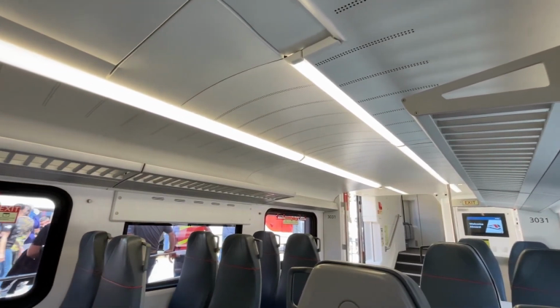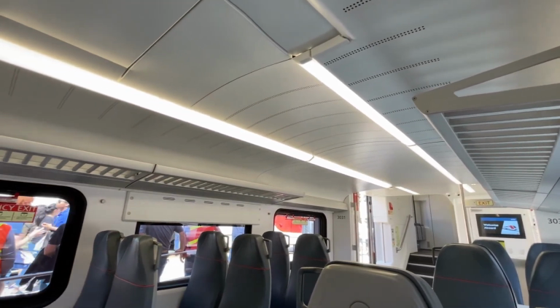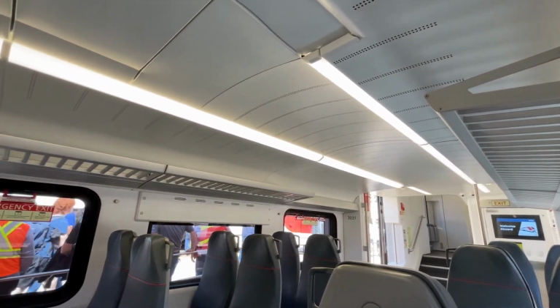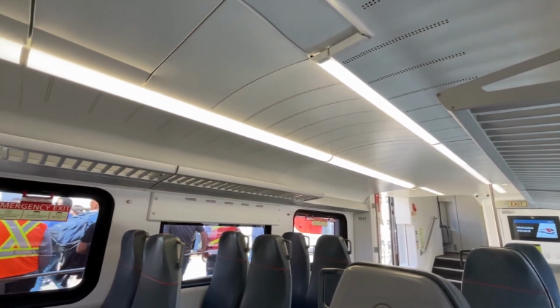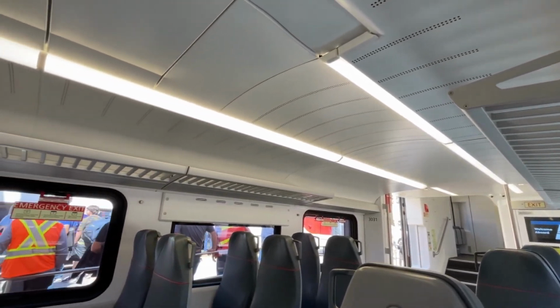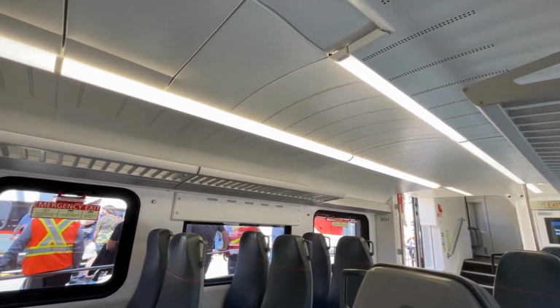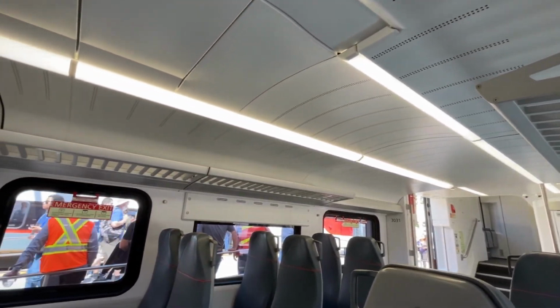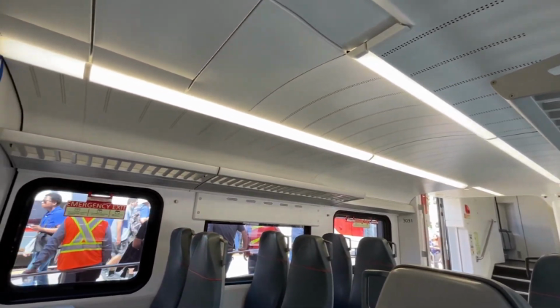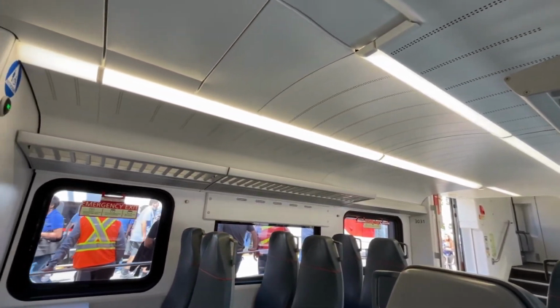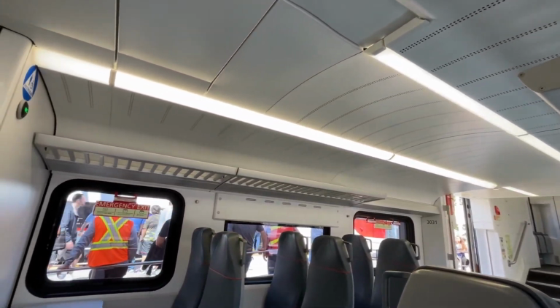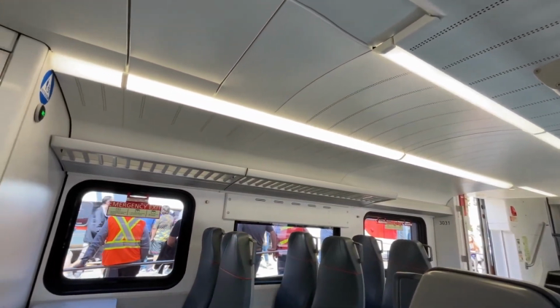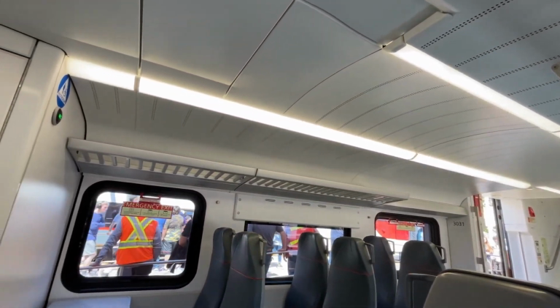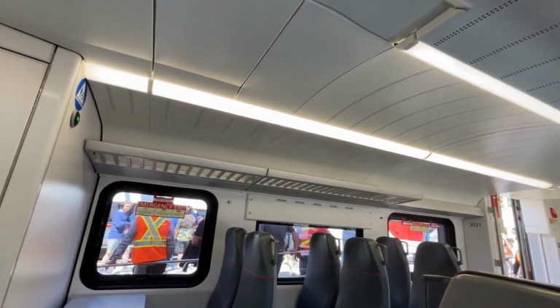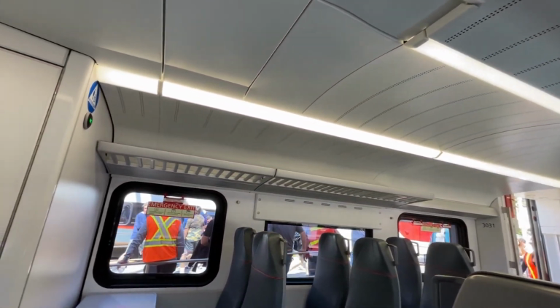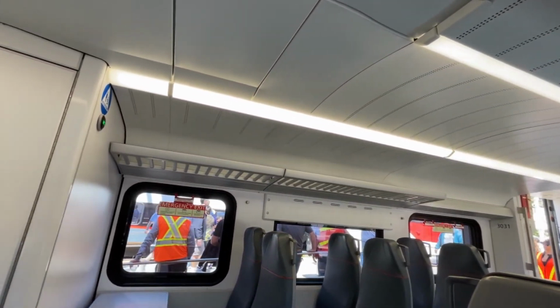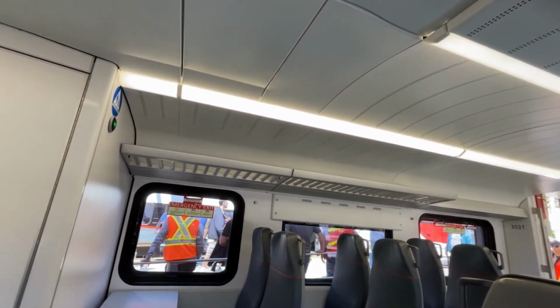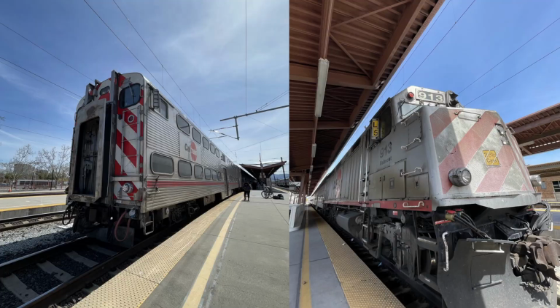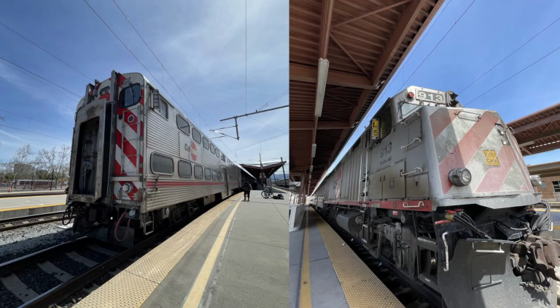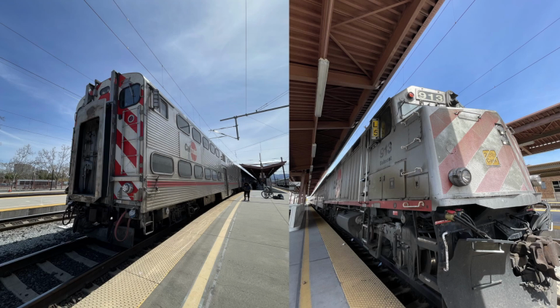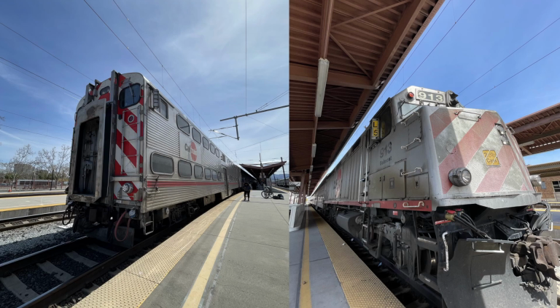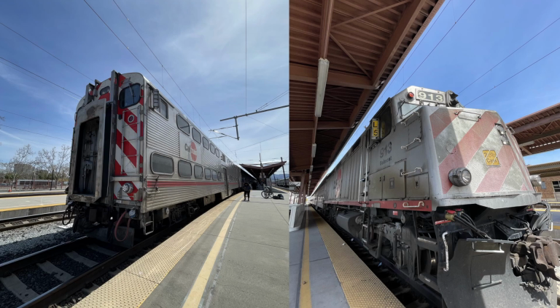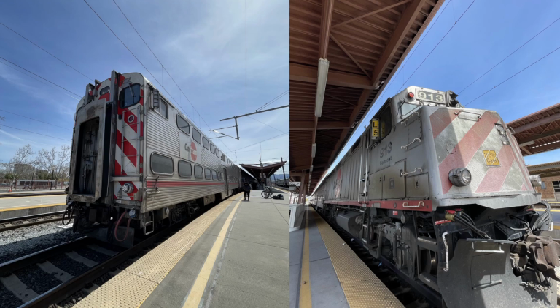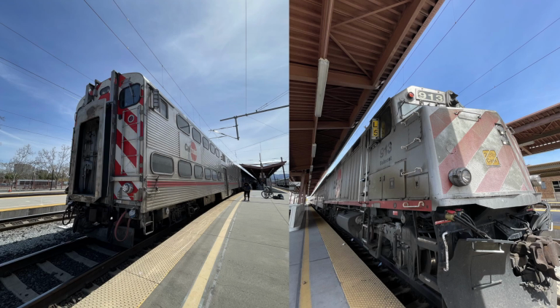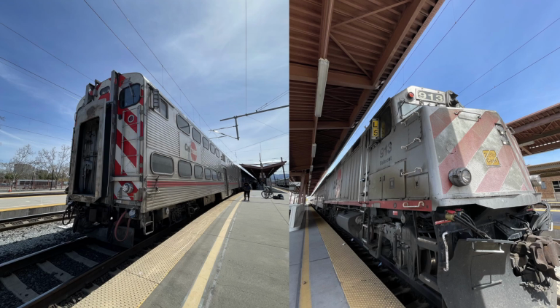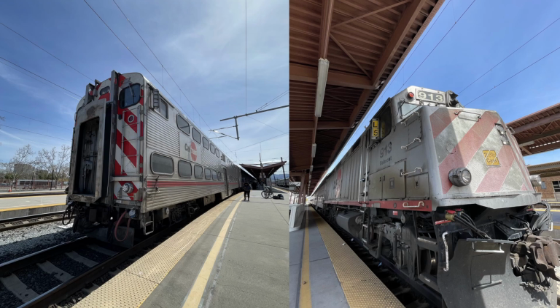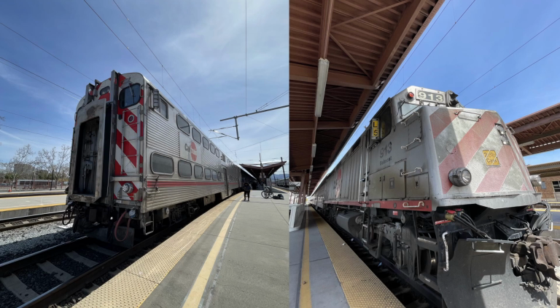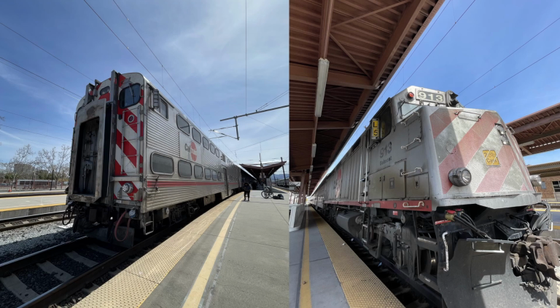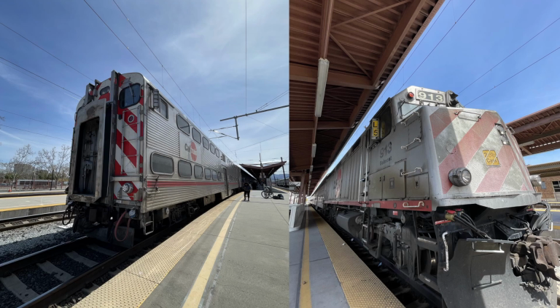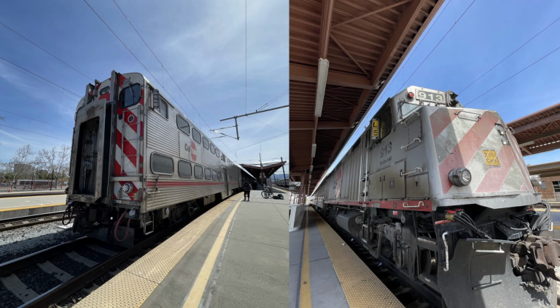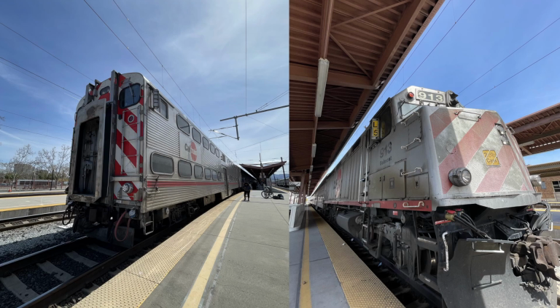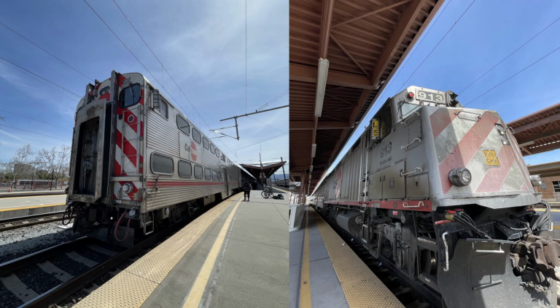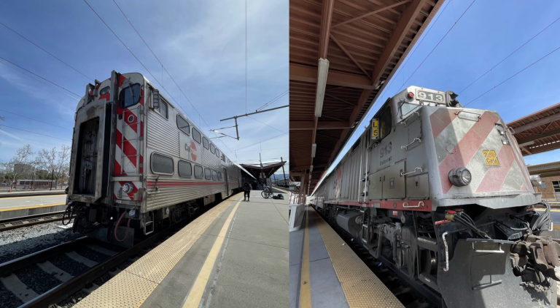However, it is highly likely that the majority, if not all, of the F40PH locomotives and gallery cars will be sold or scrapped.